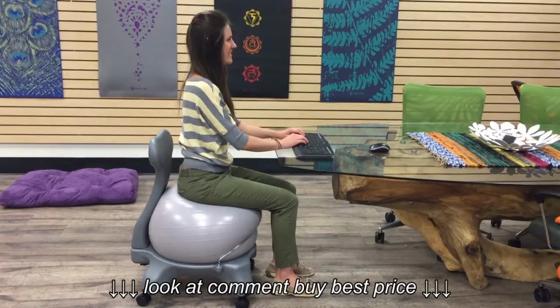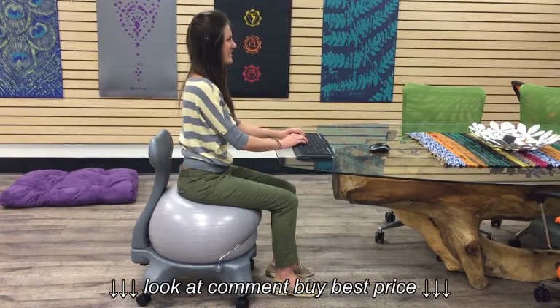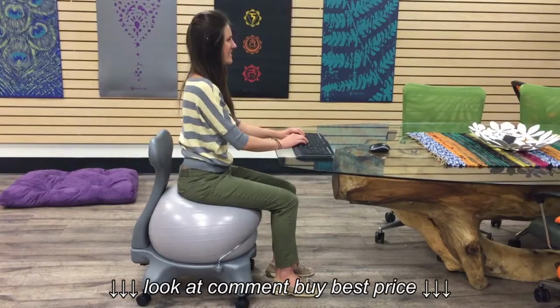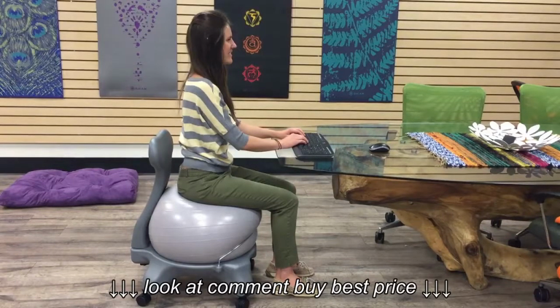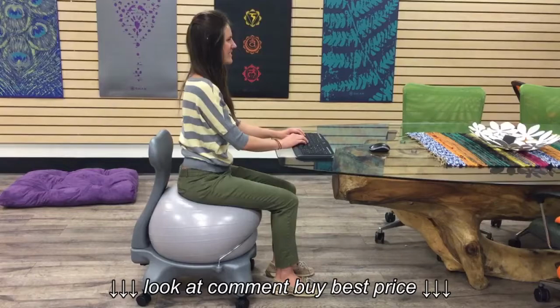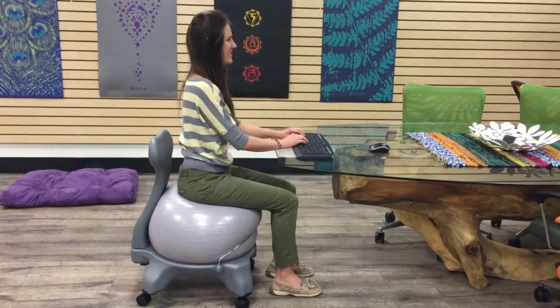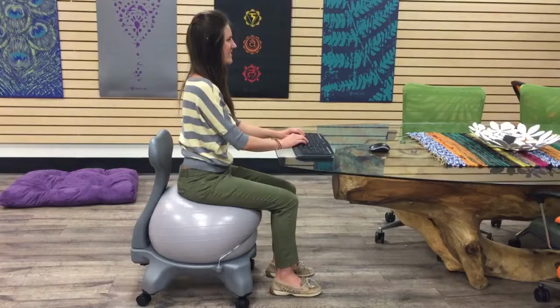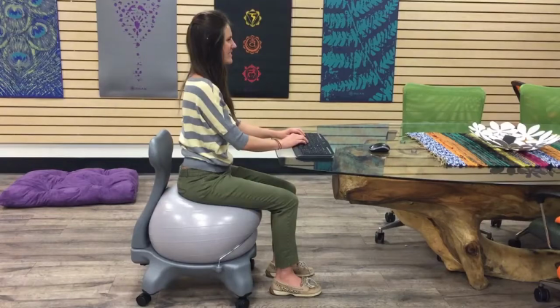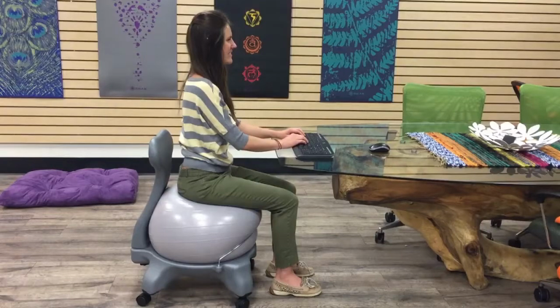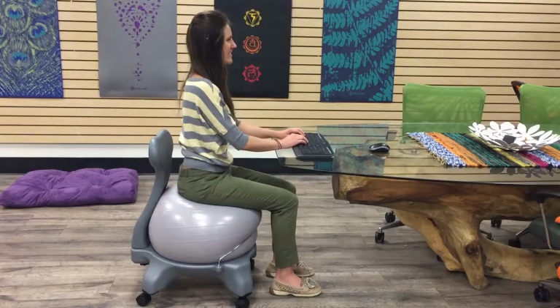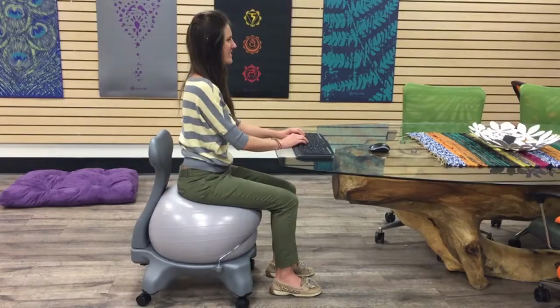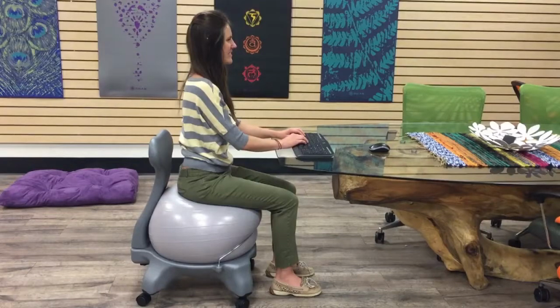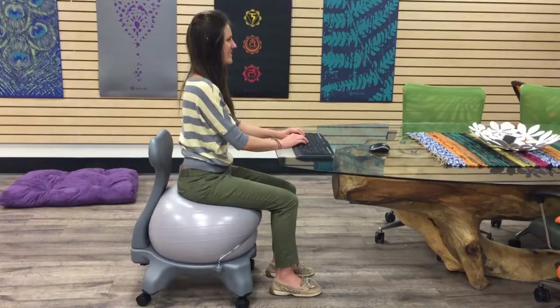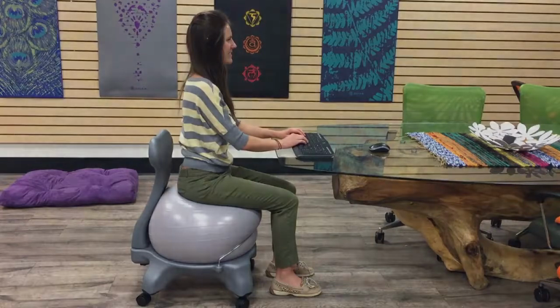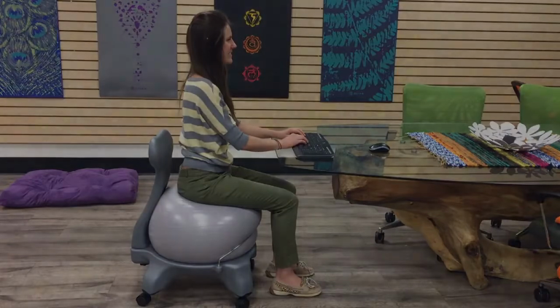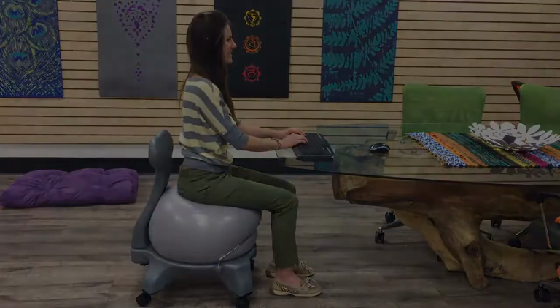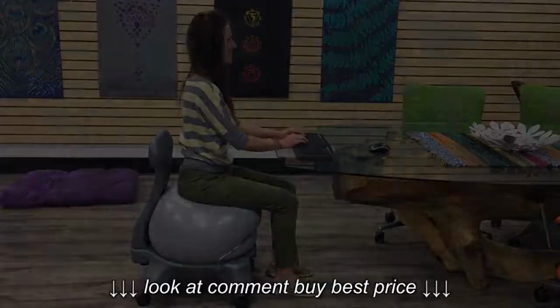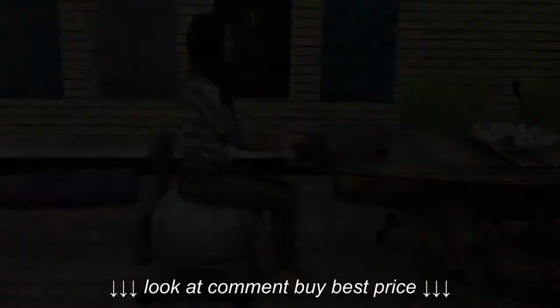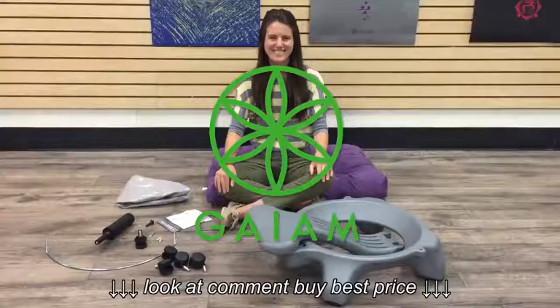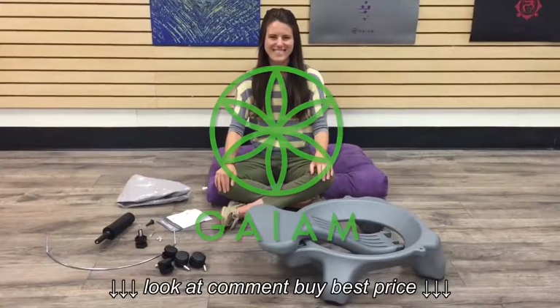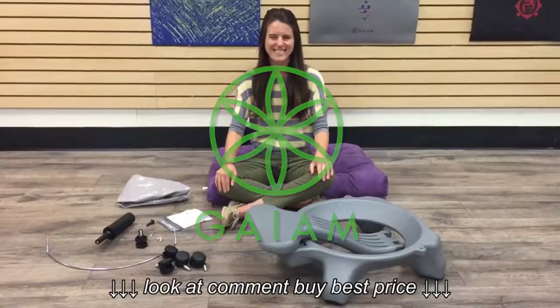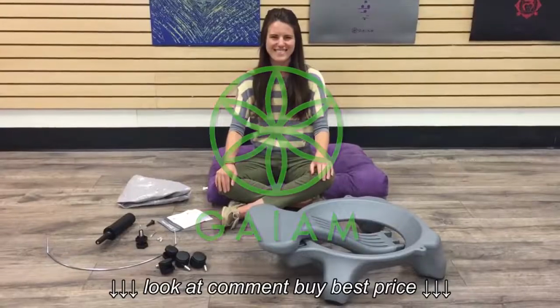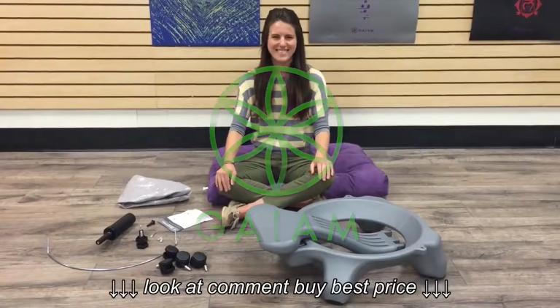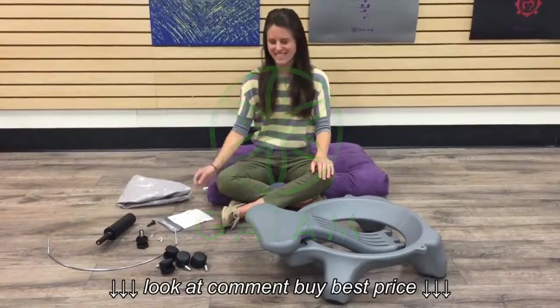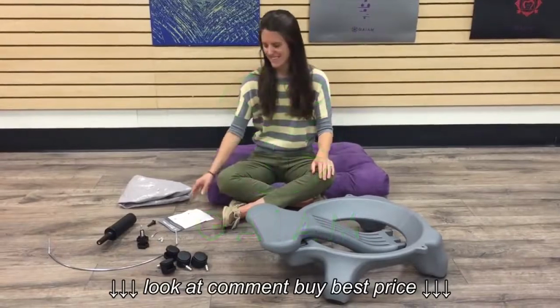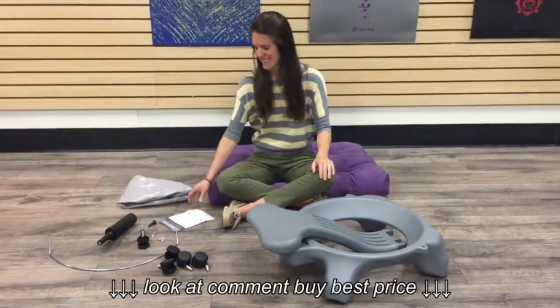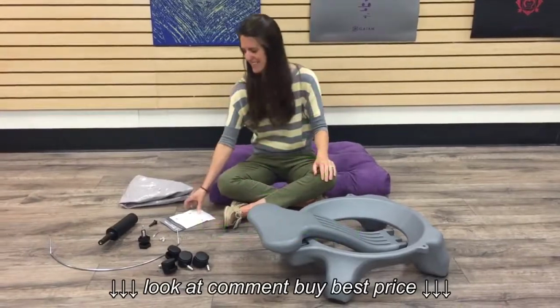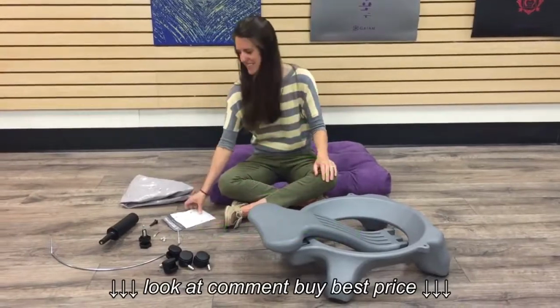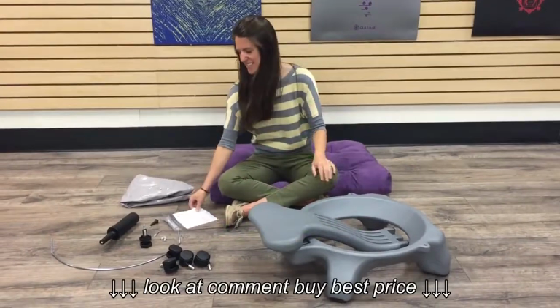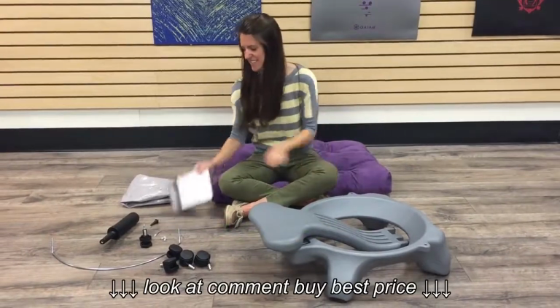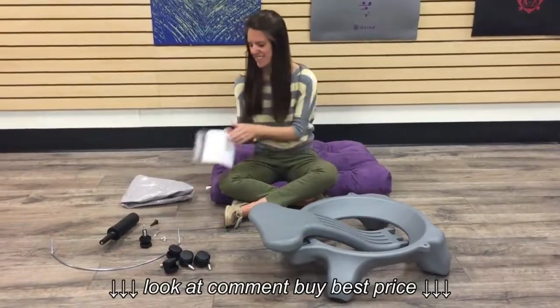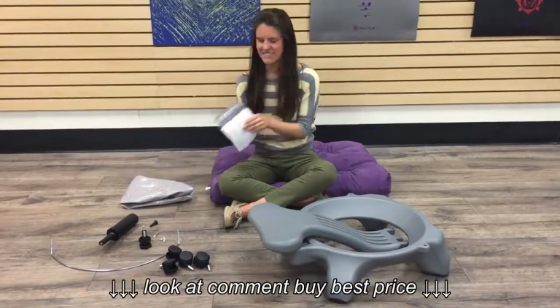Now you're ready to begin using your balance ball chair.